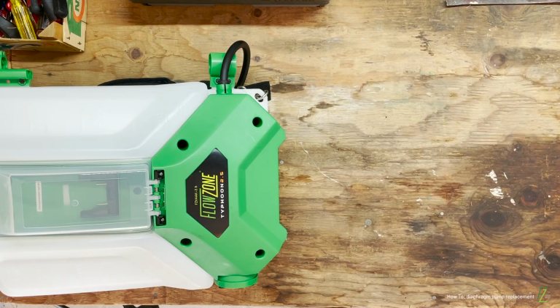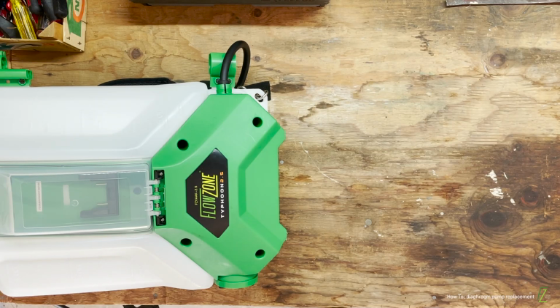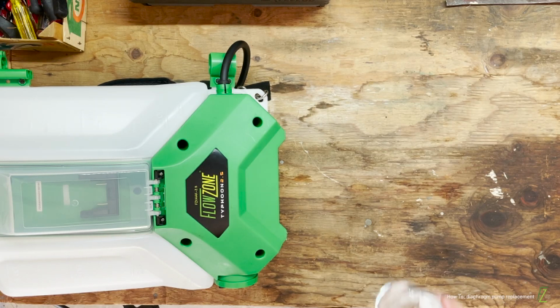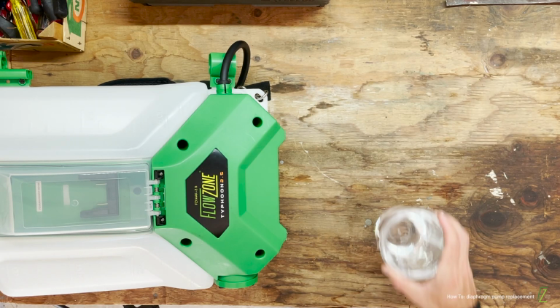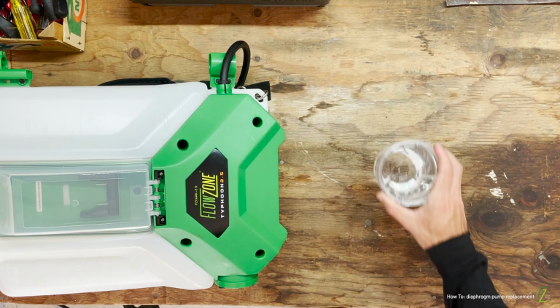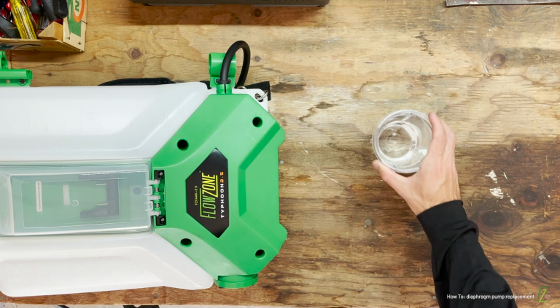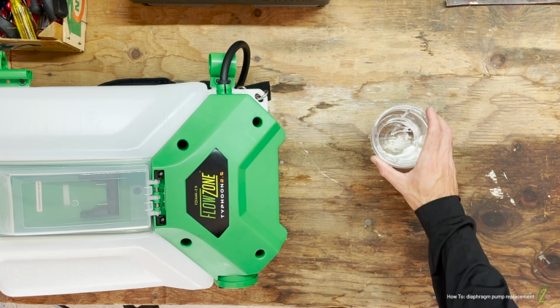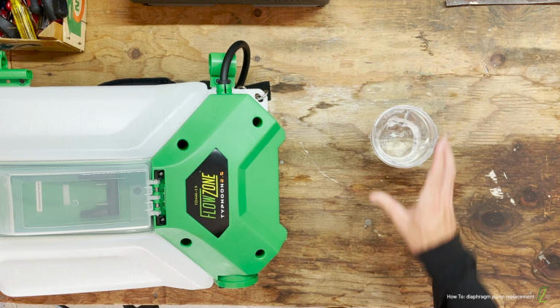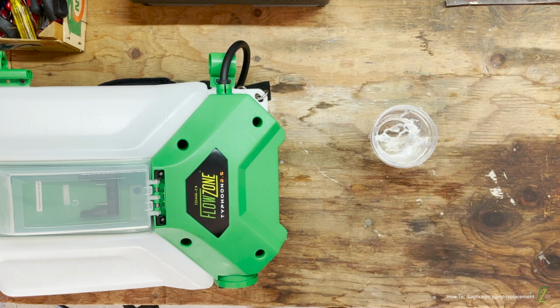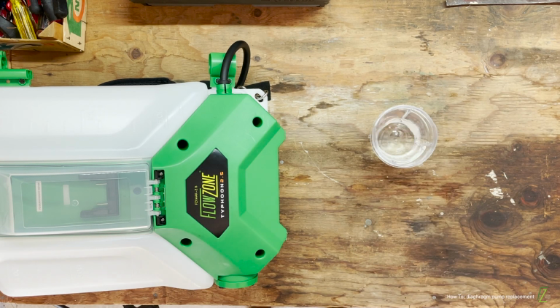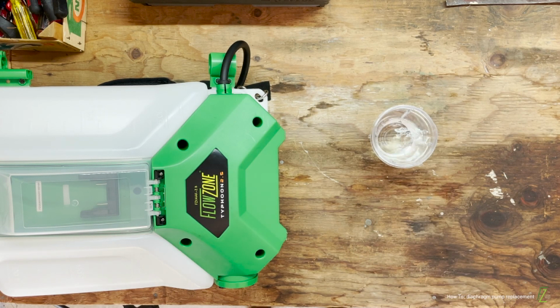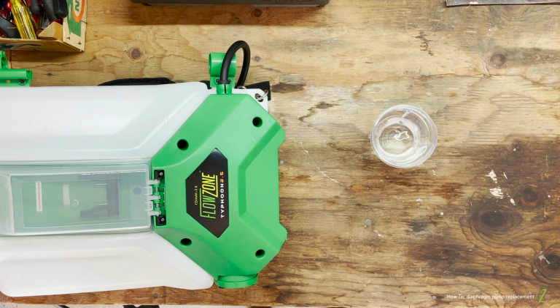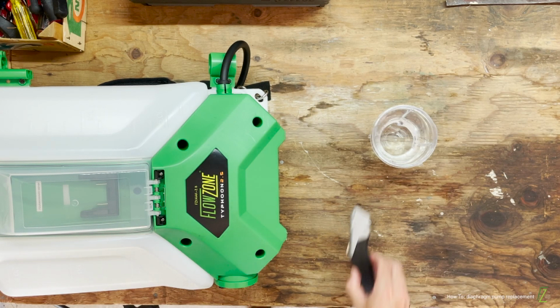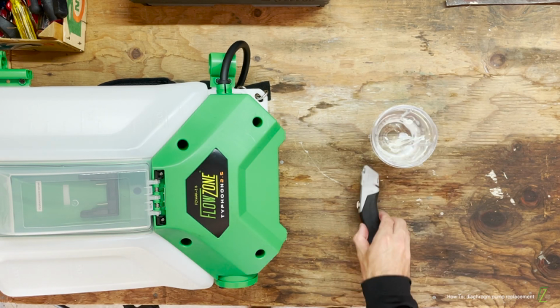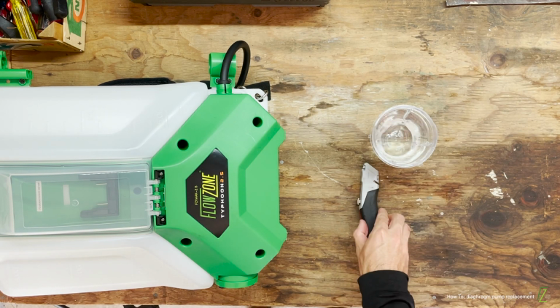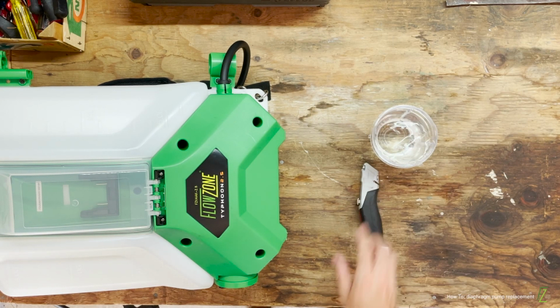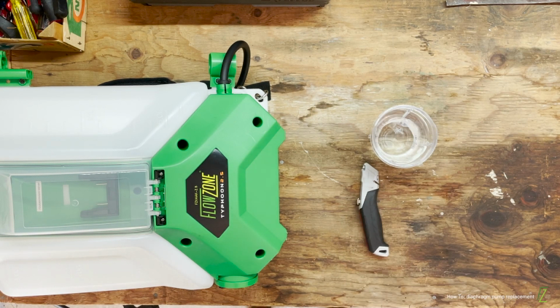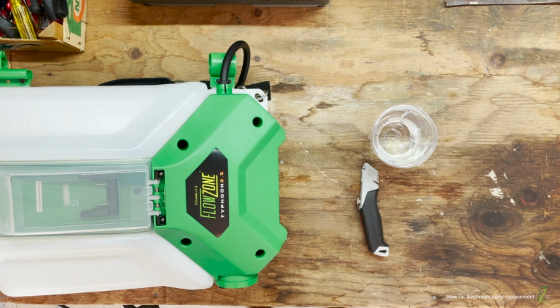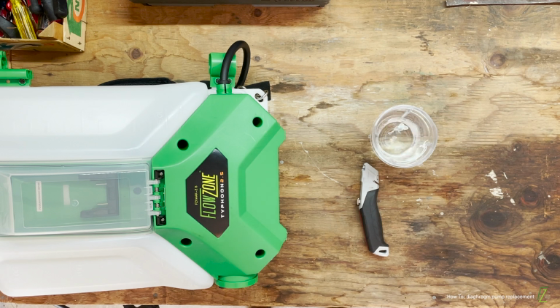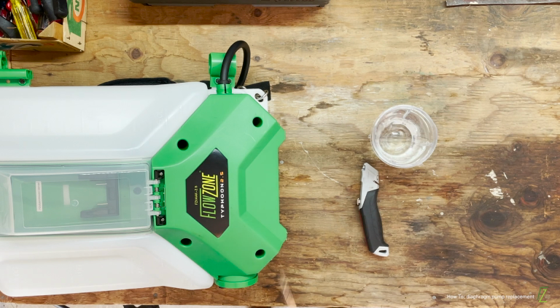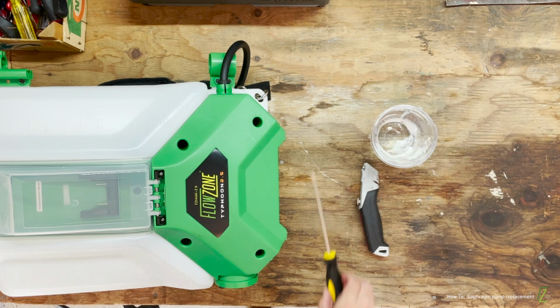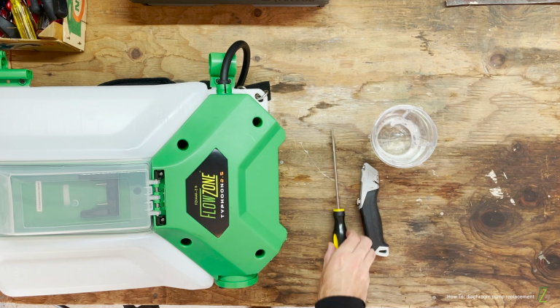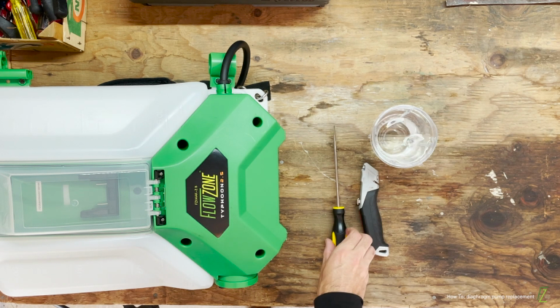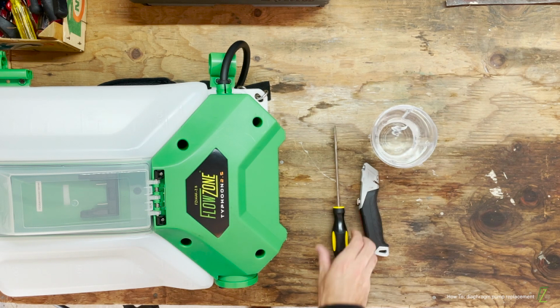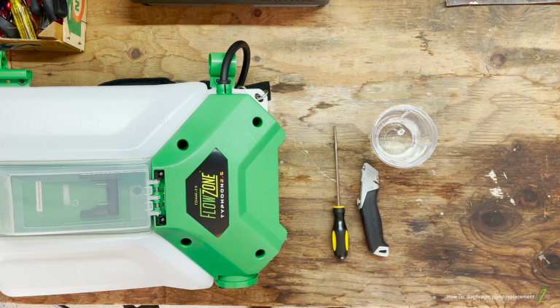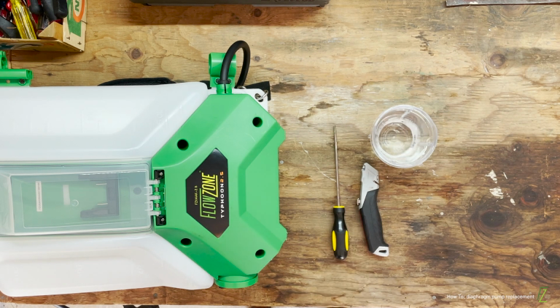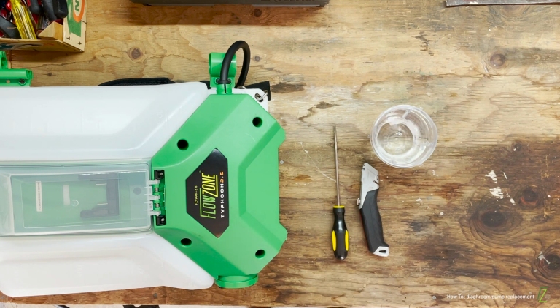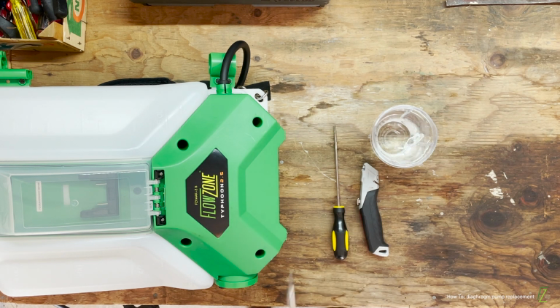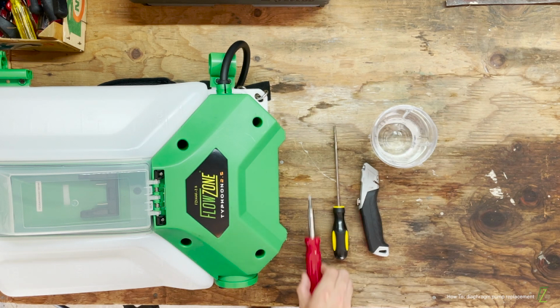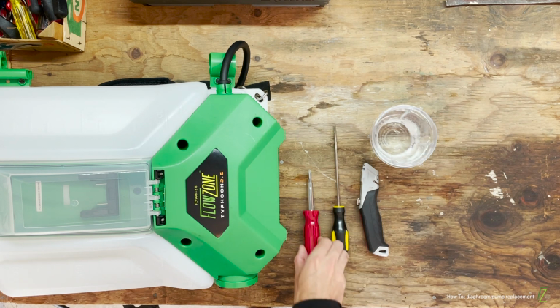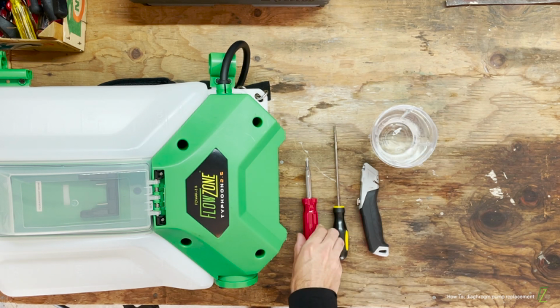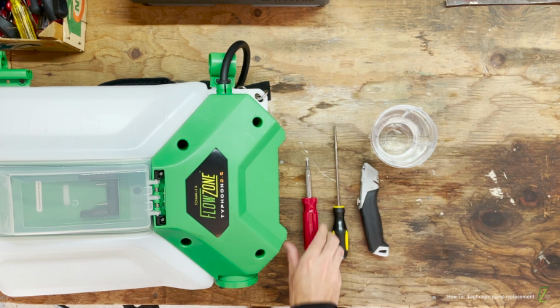For this video, you will need a cup of hot water, a knife, a flat head screwdriver, and a Phillips head screwdriver.